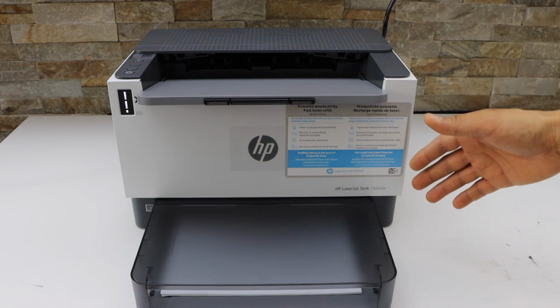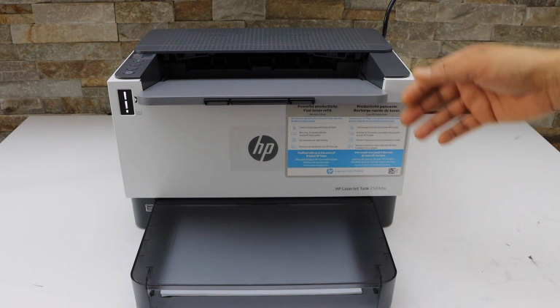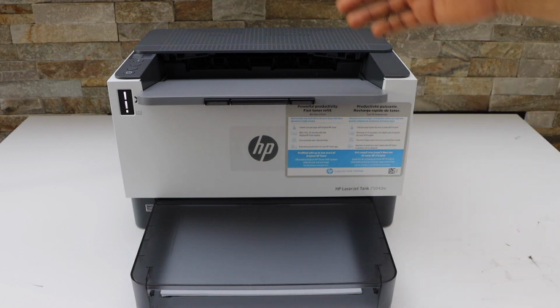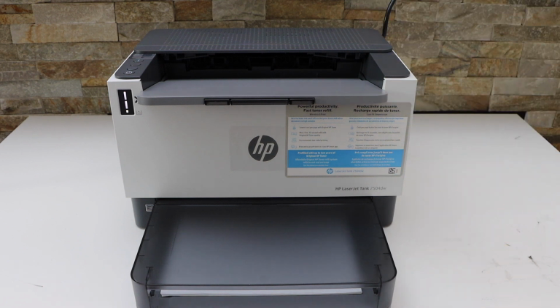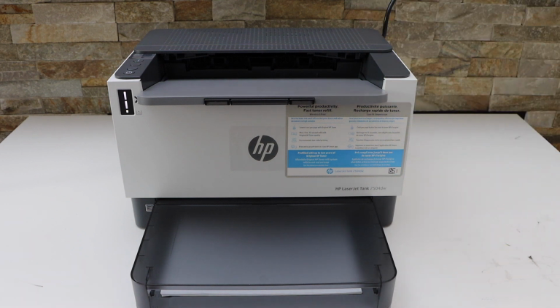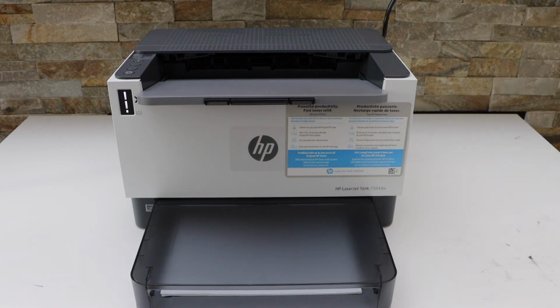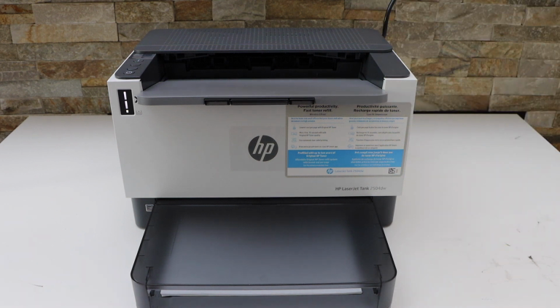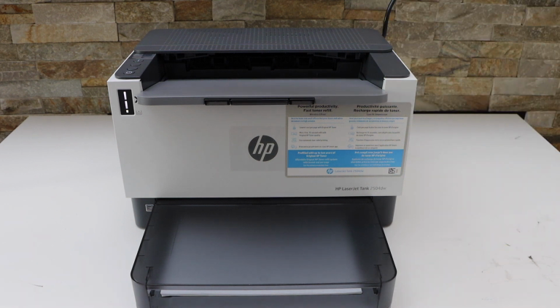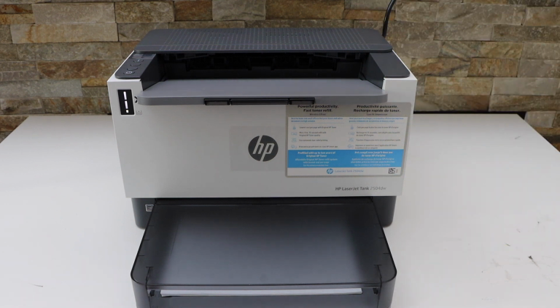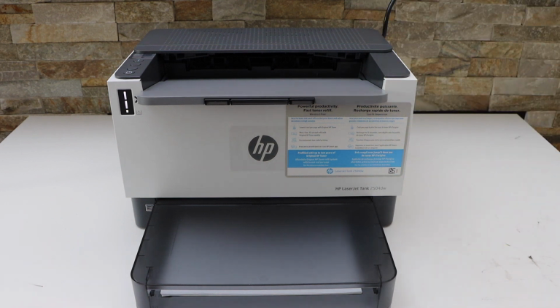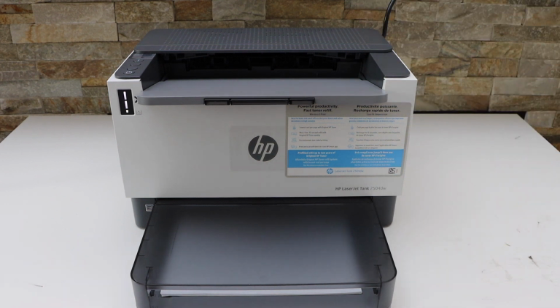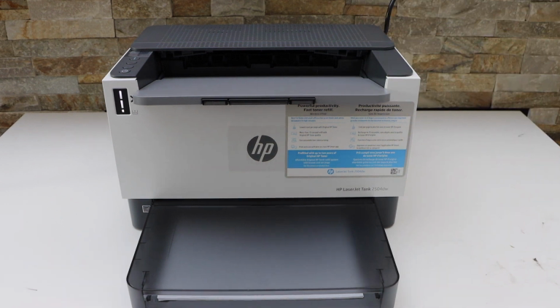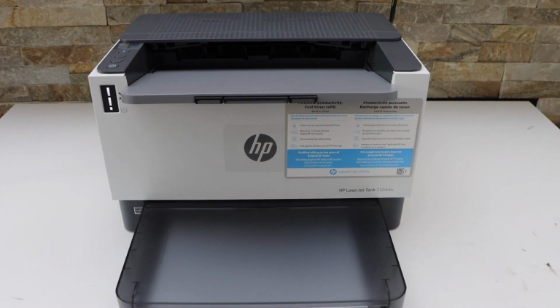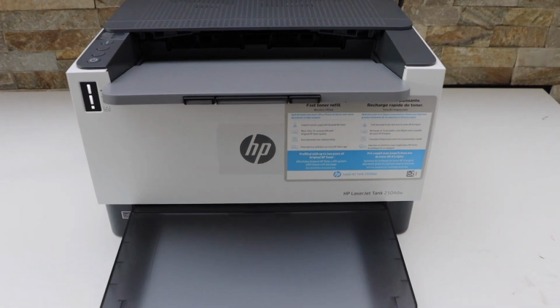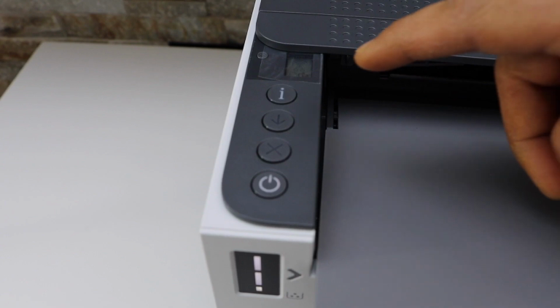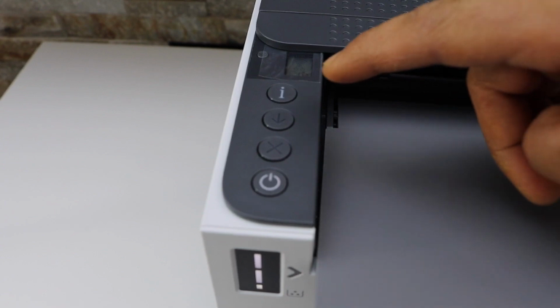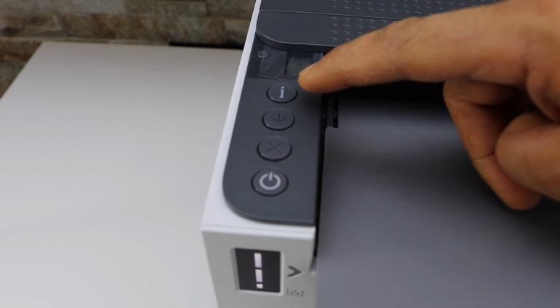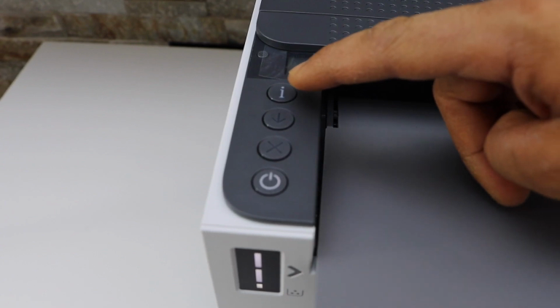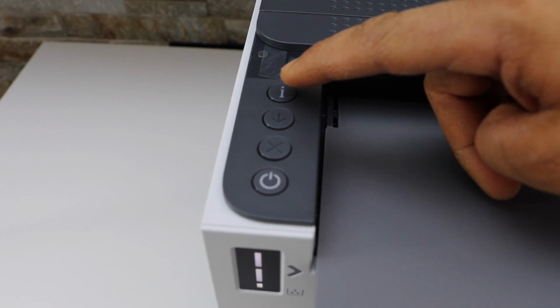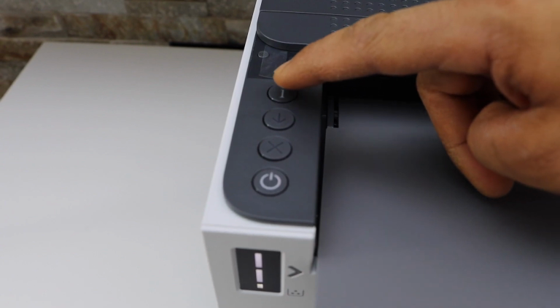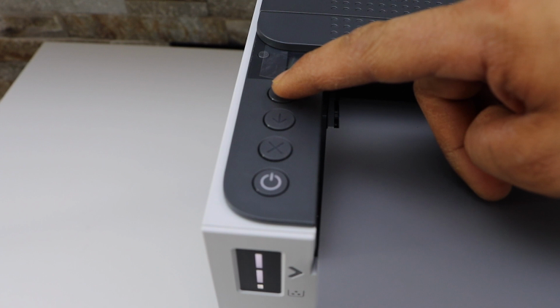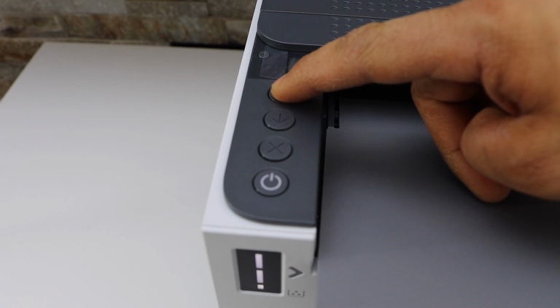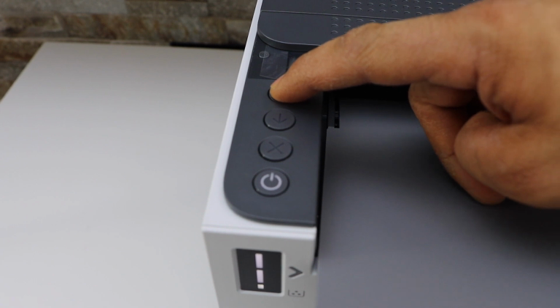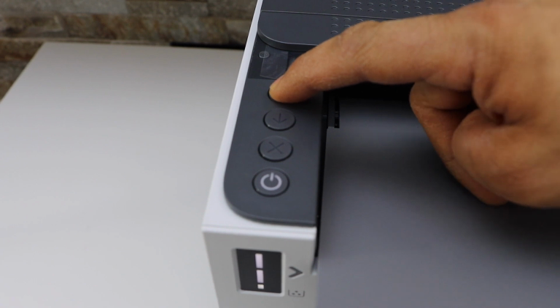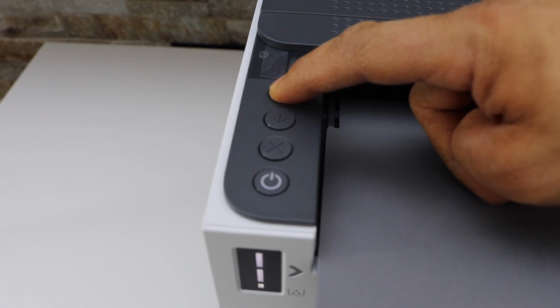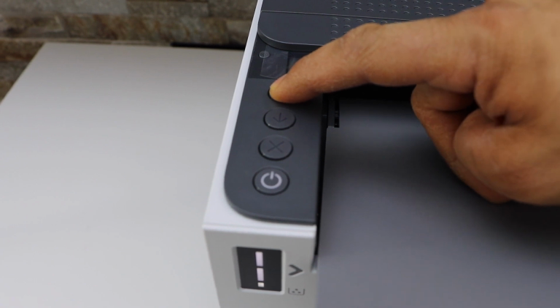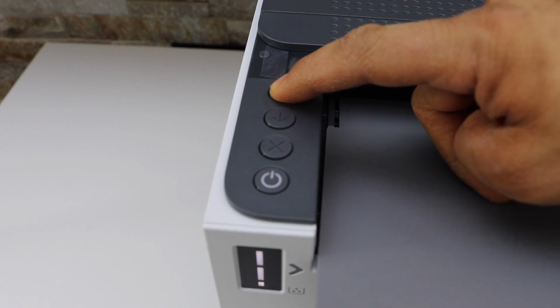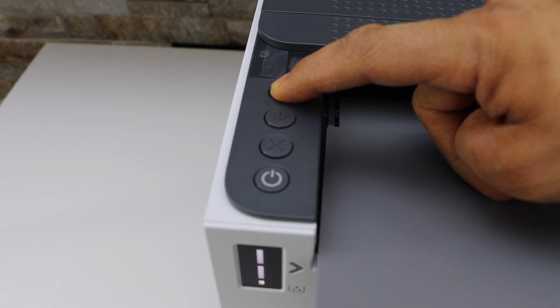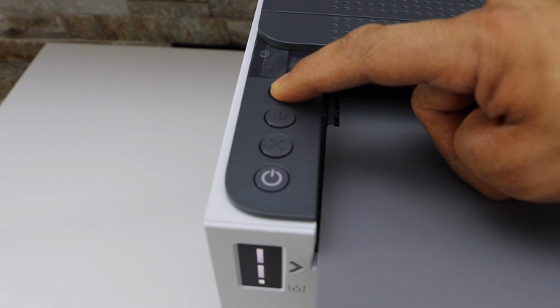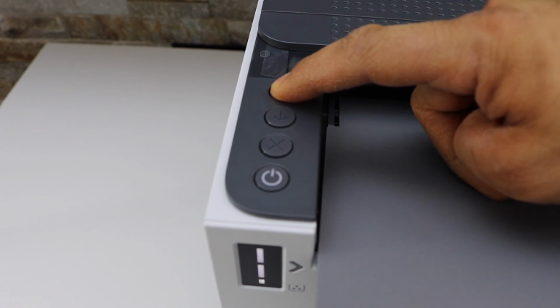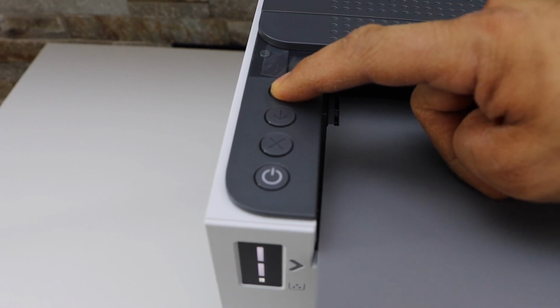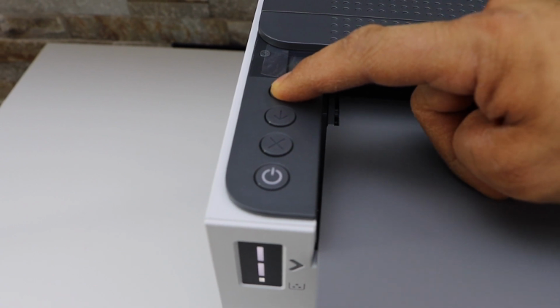Switch on the printer and go to the control panel. Press and hold the information button until all lights are on, then release it.